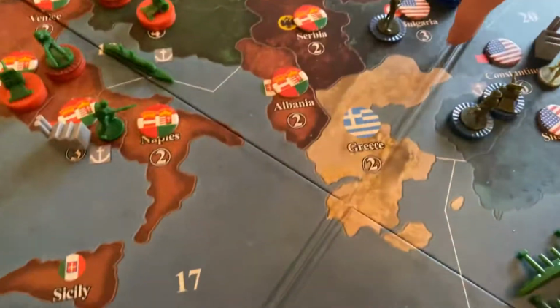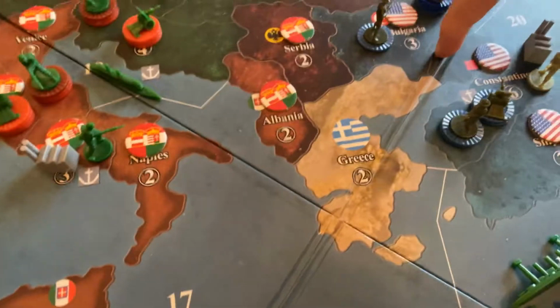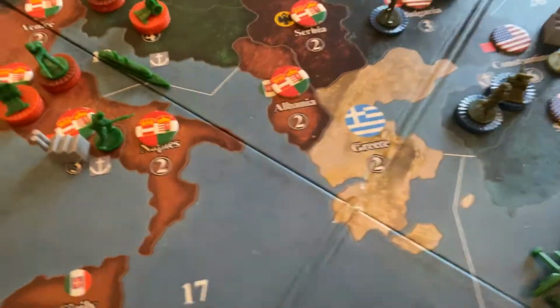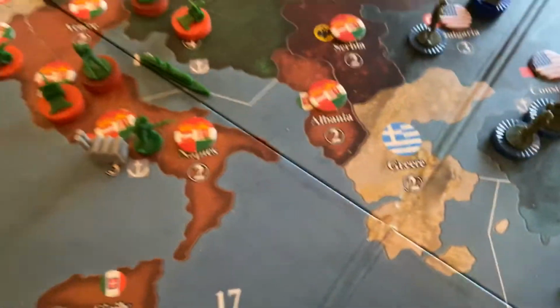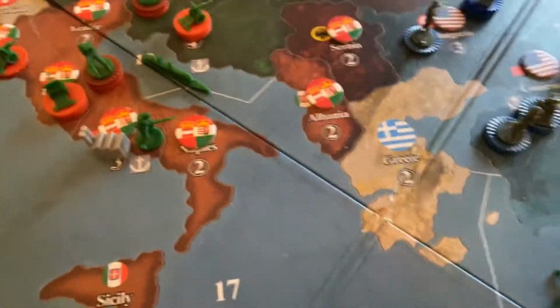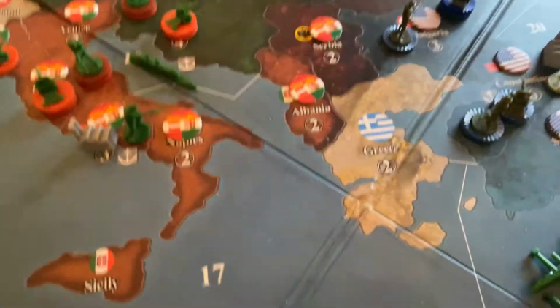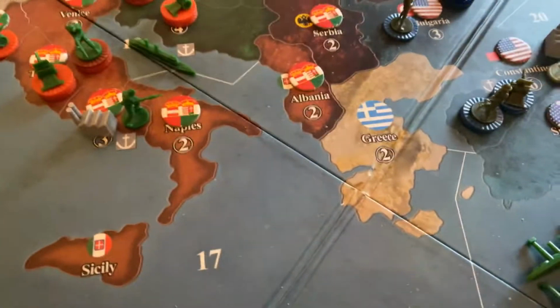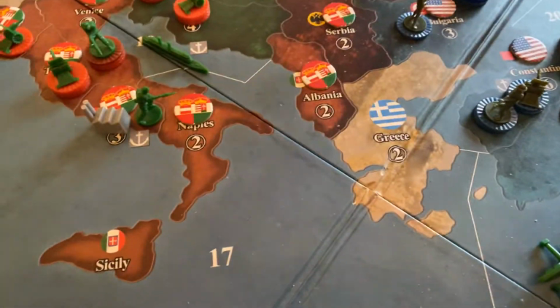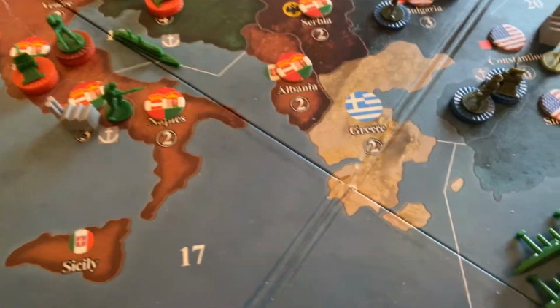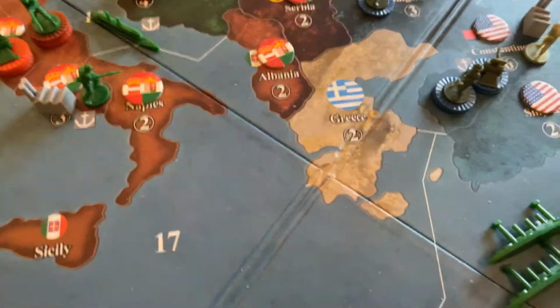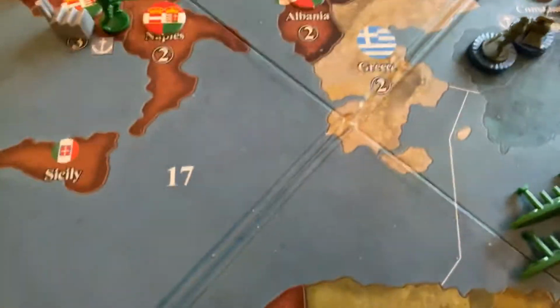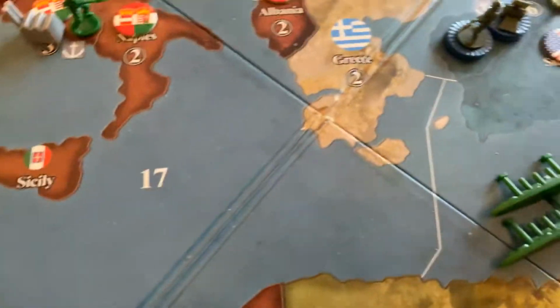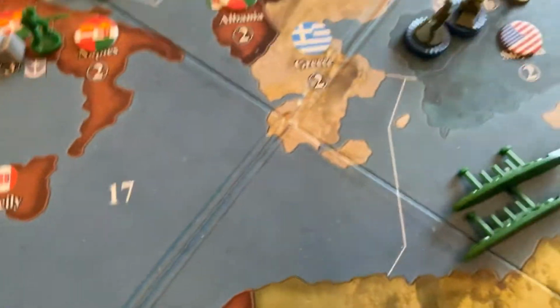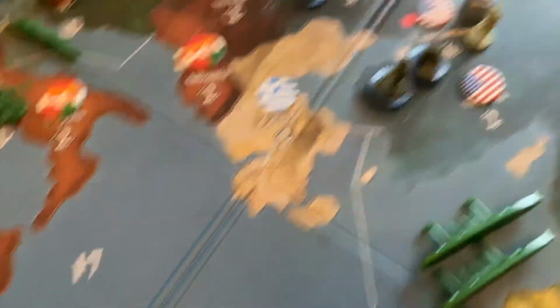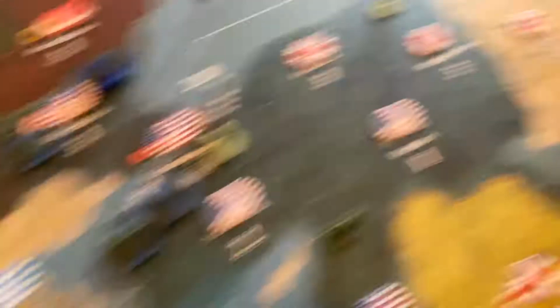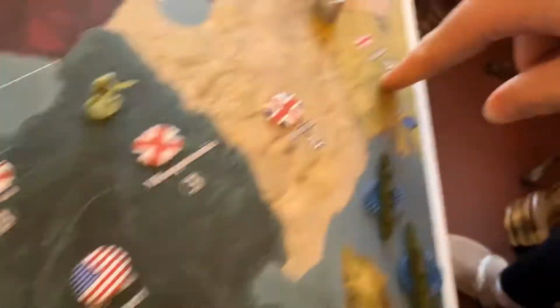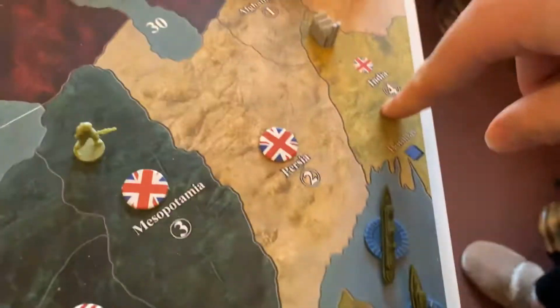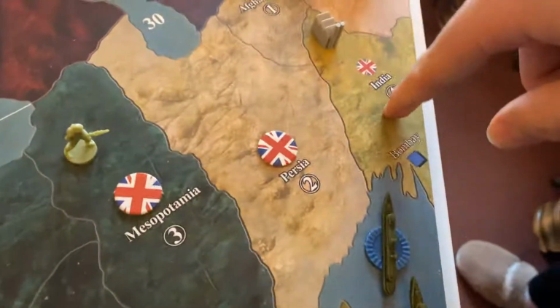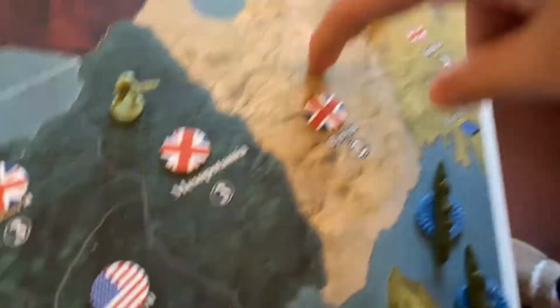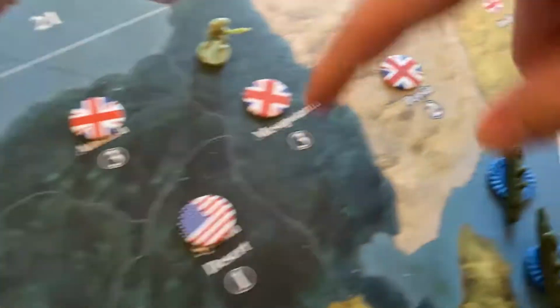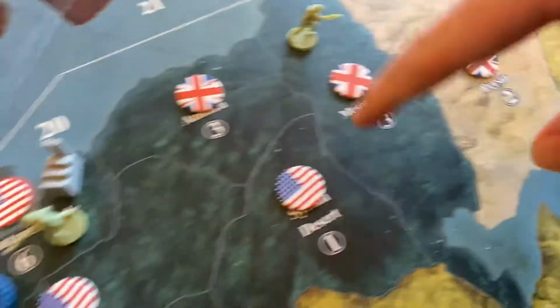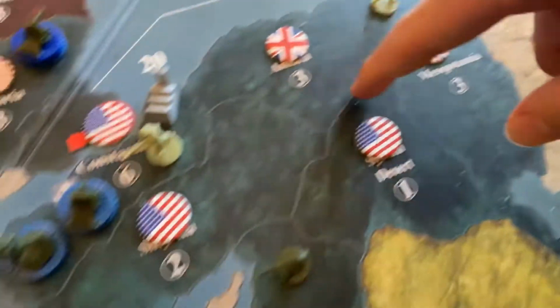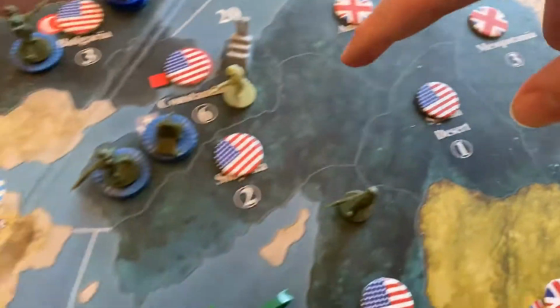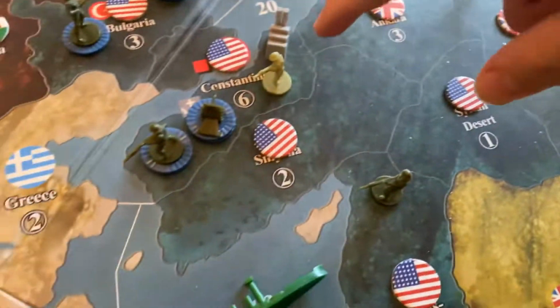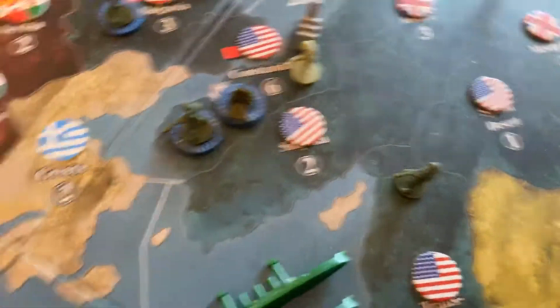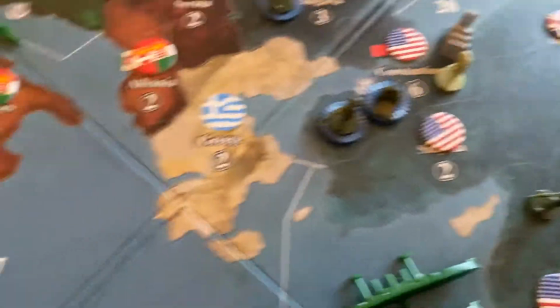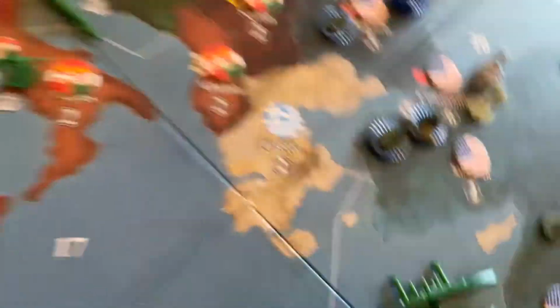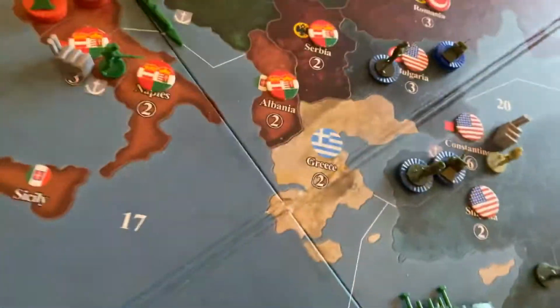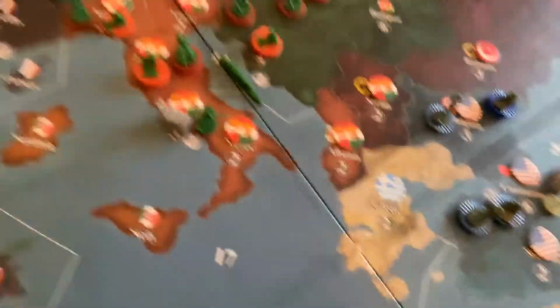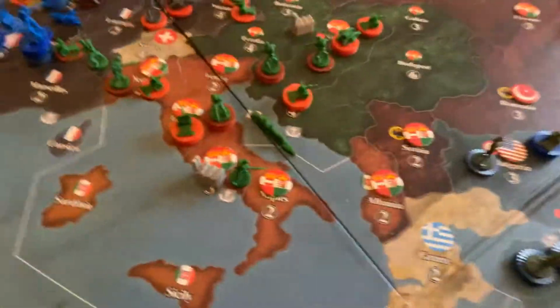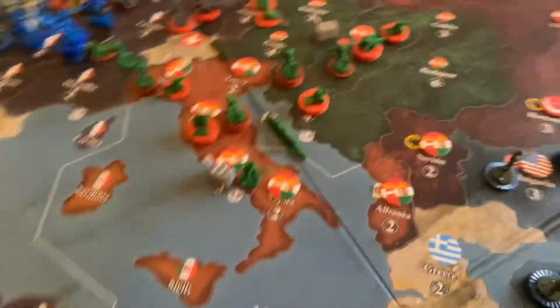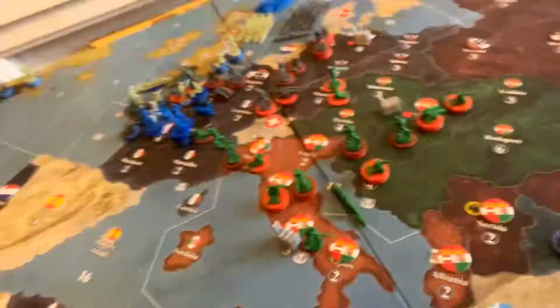The problem now is that for Austria to get down to Constantinople it's four moves, and for Britain it's also four moves. So the distances involved make reinforcing Constantinople a very slow prospect for either side.